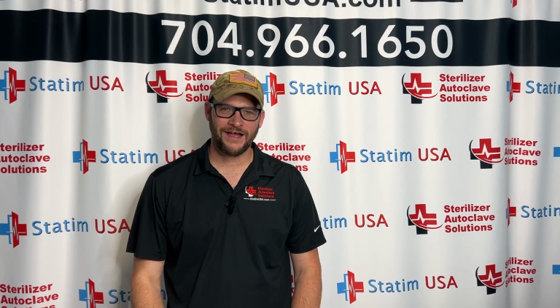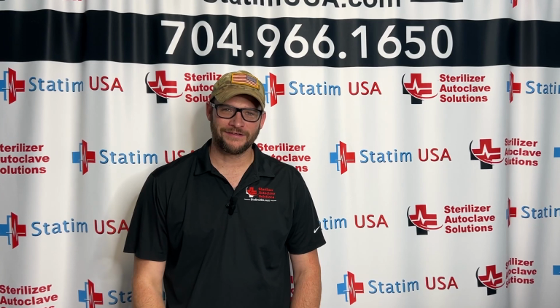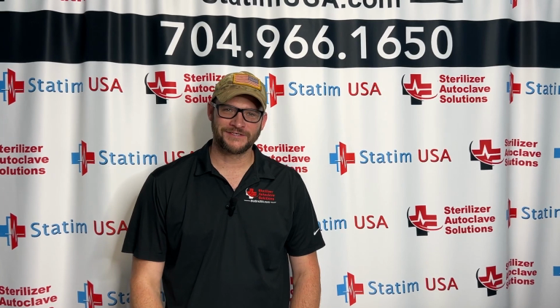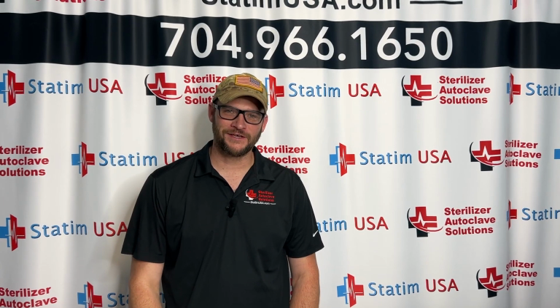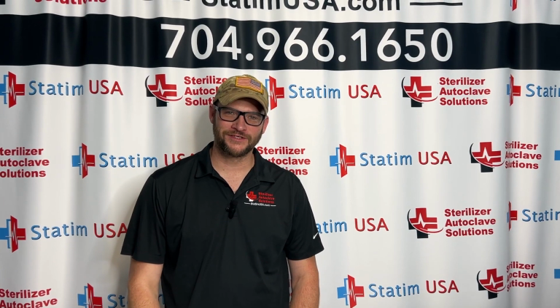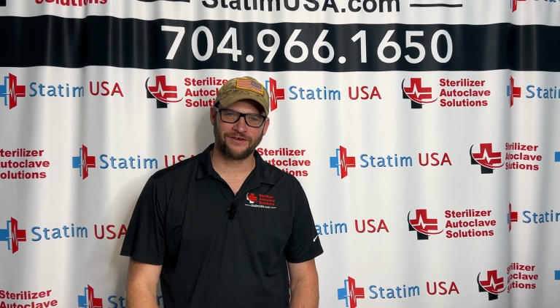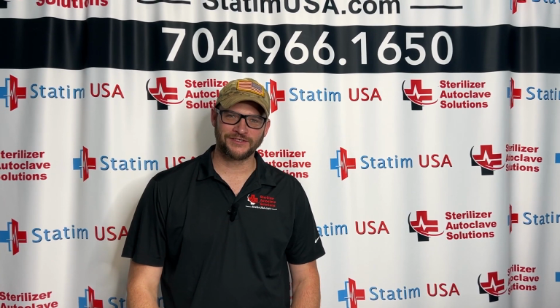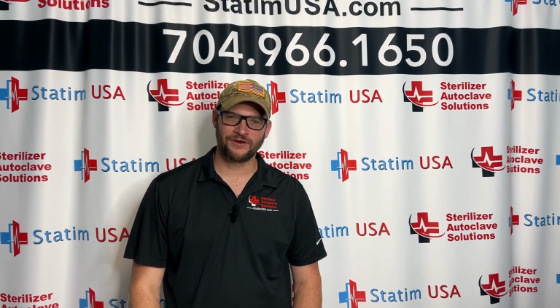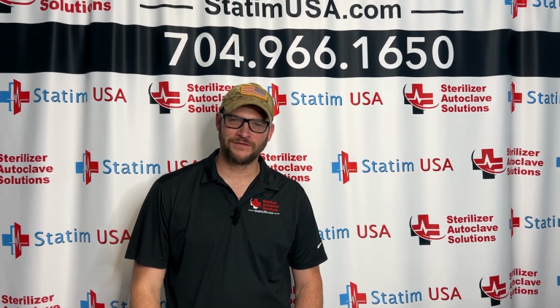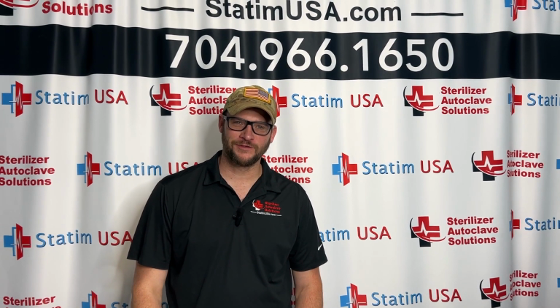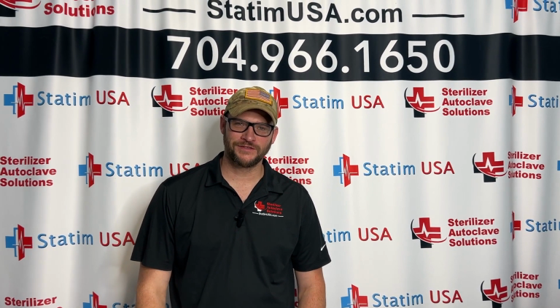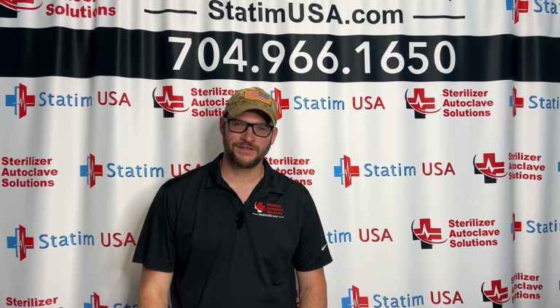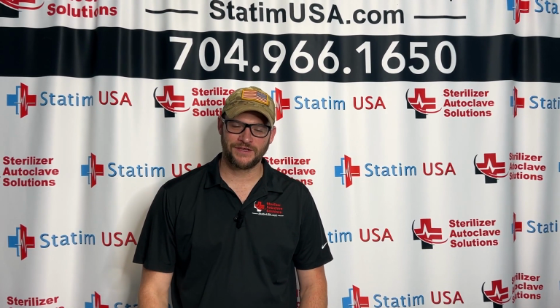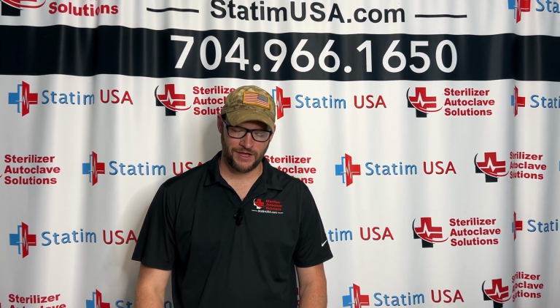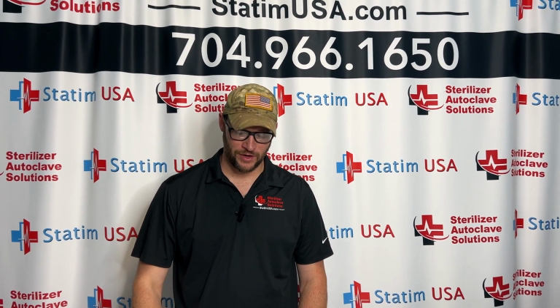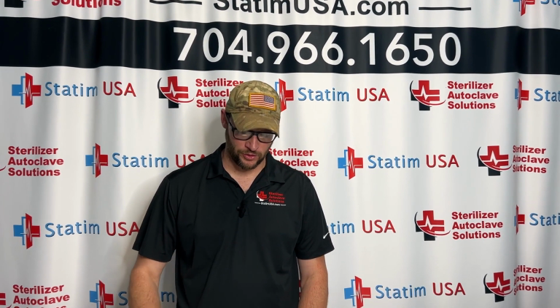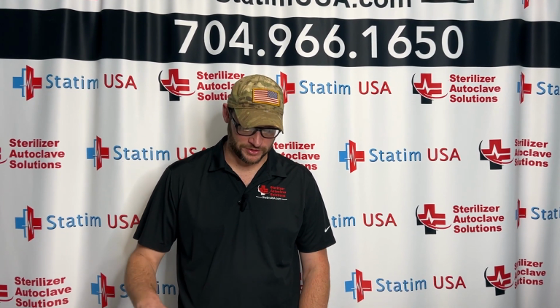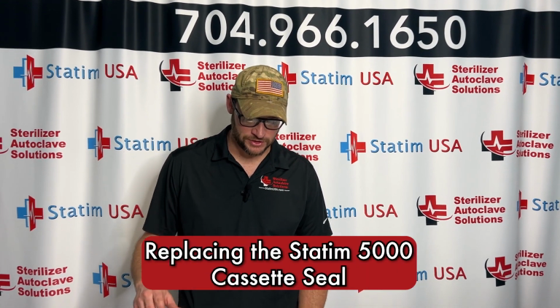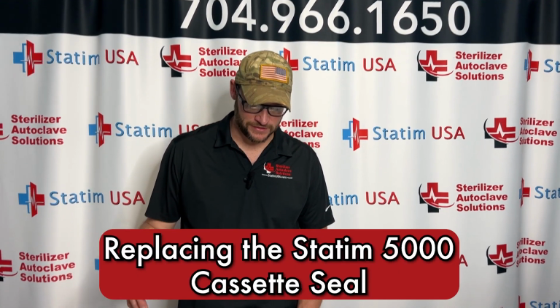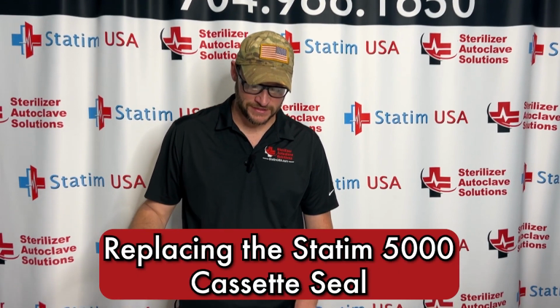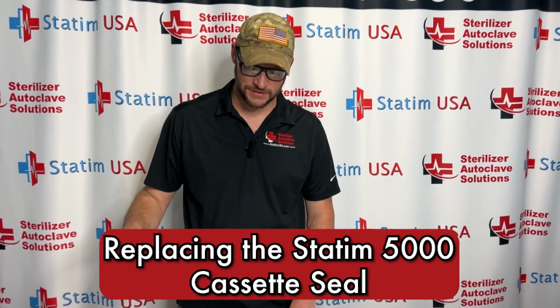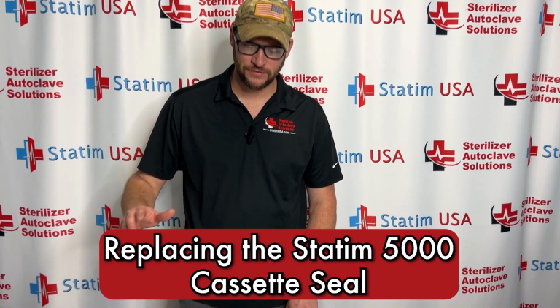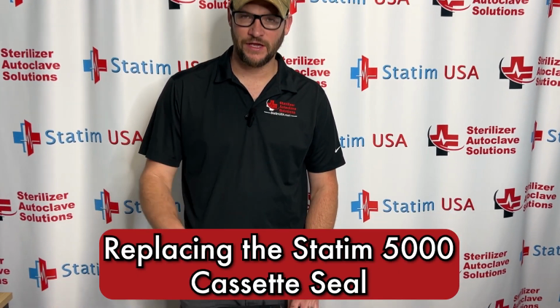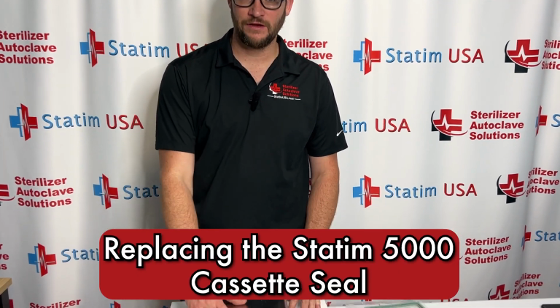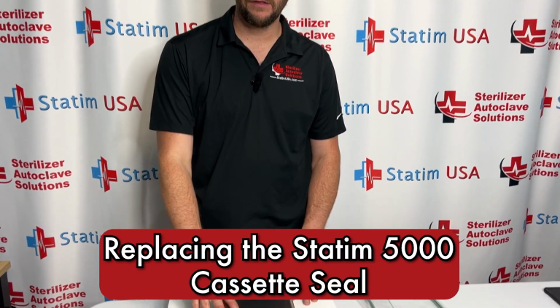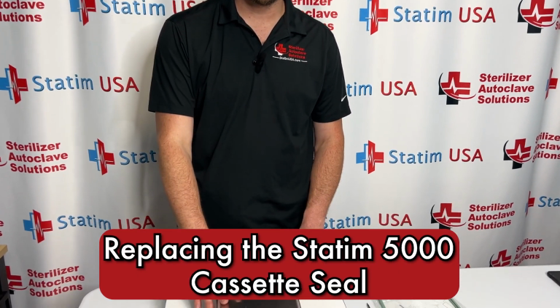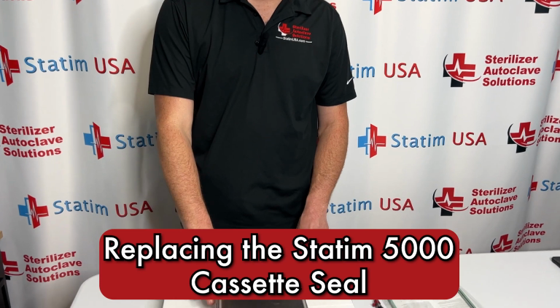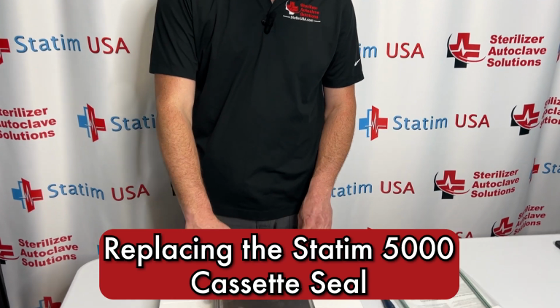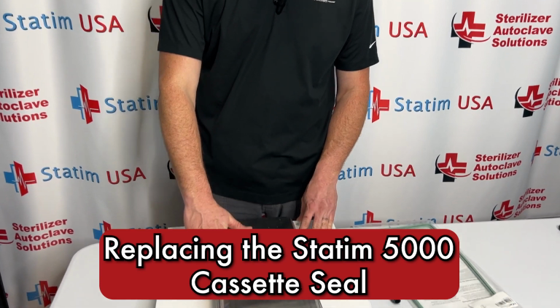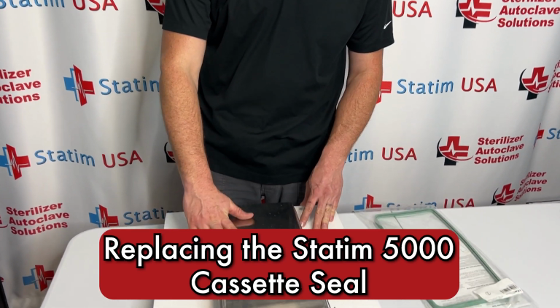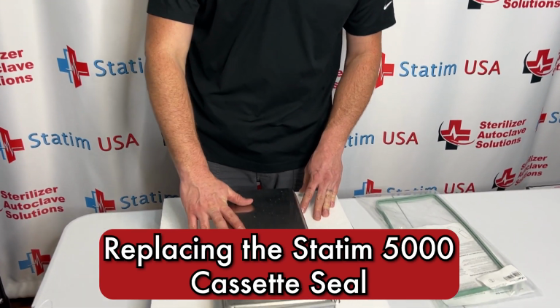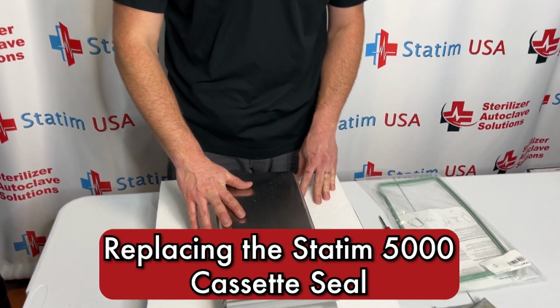Hi, this is Ian with Sterilizer Outer Clay Solutions. Today we are going to be changing the cassette seal in the STATUM 5000.